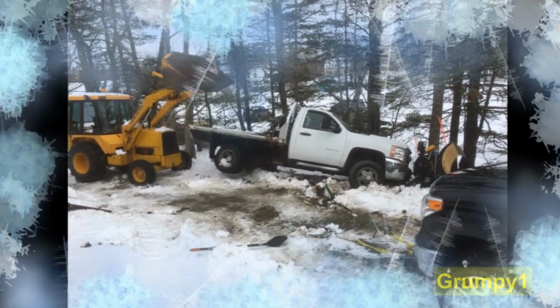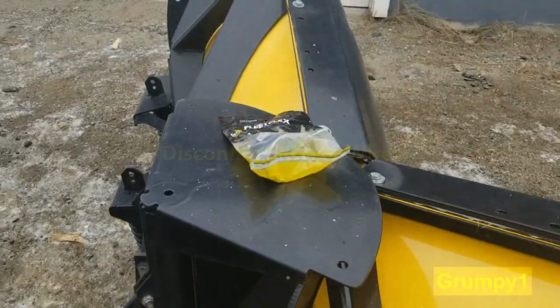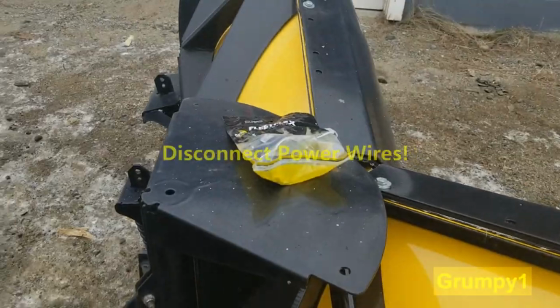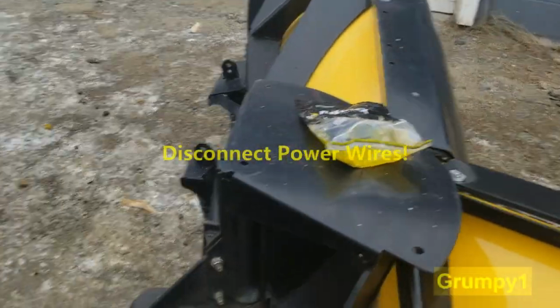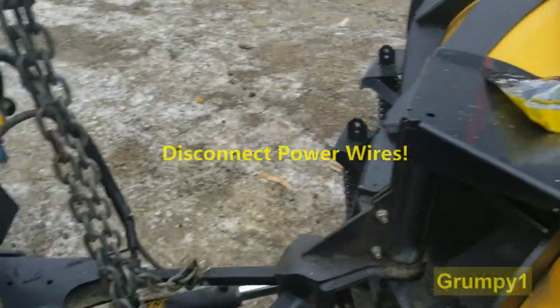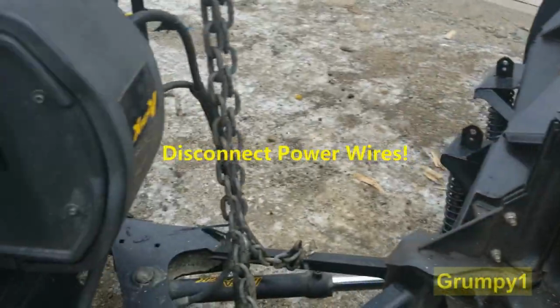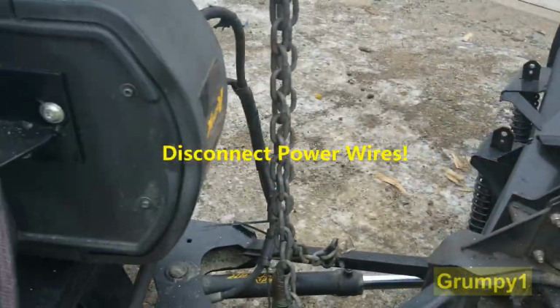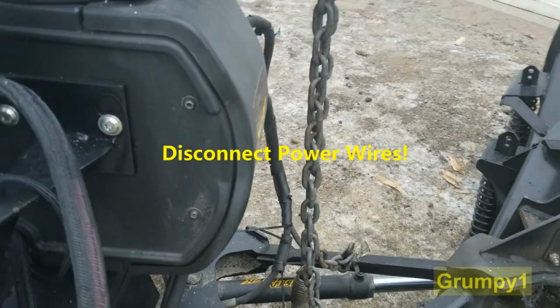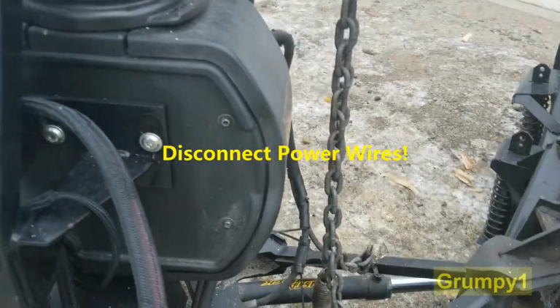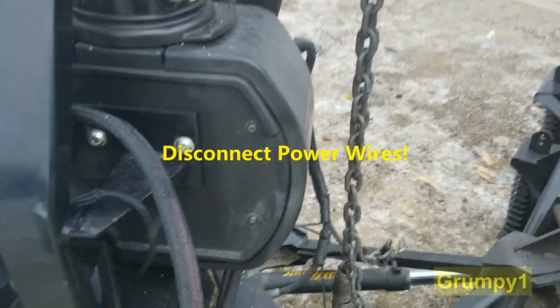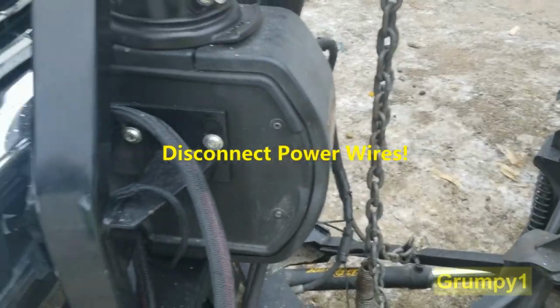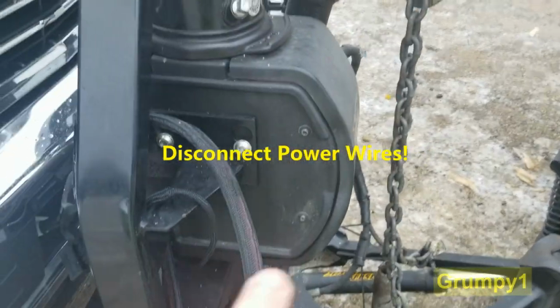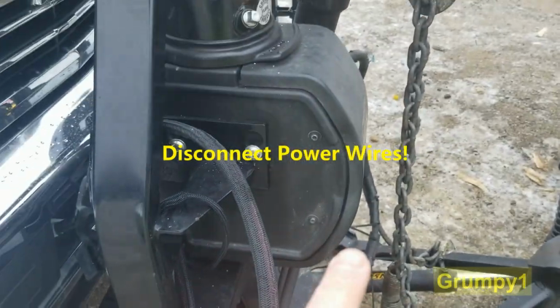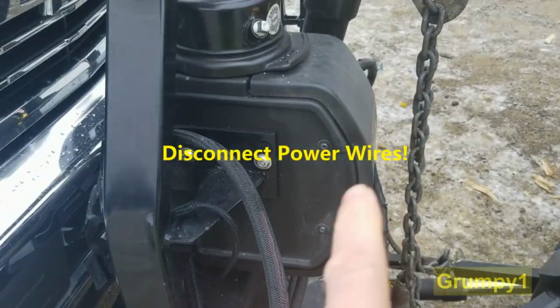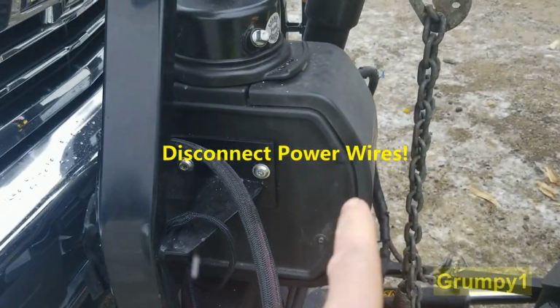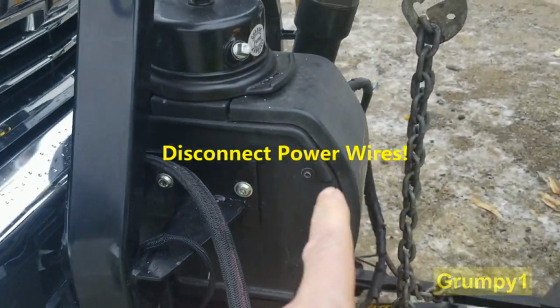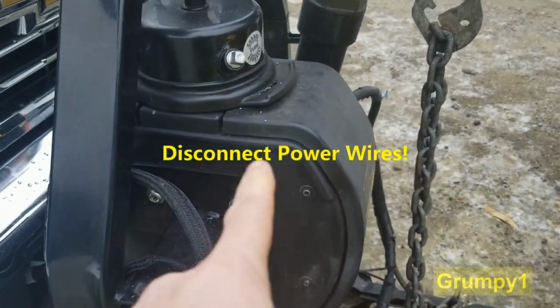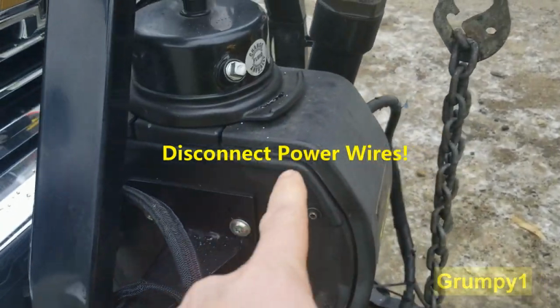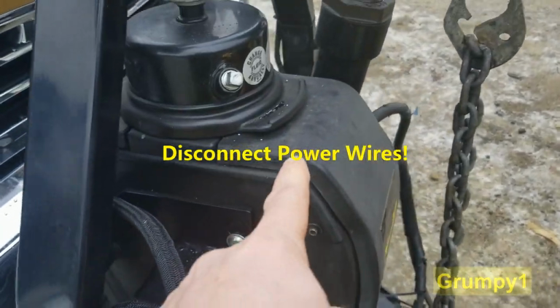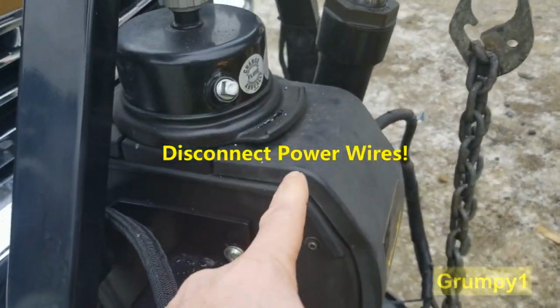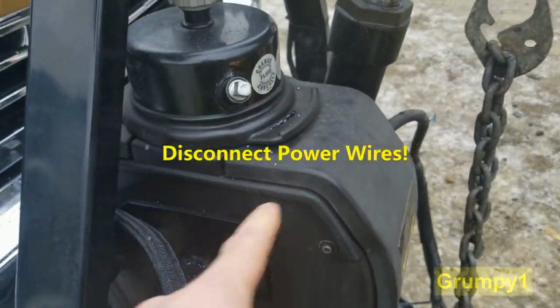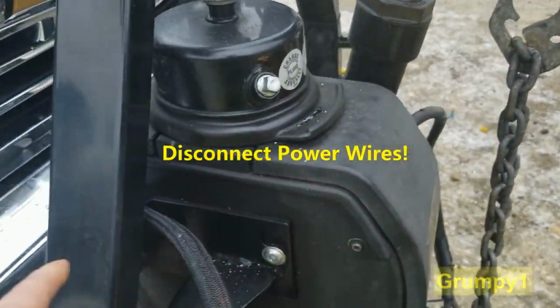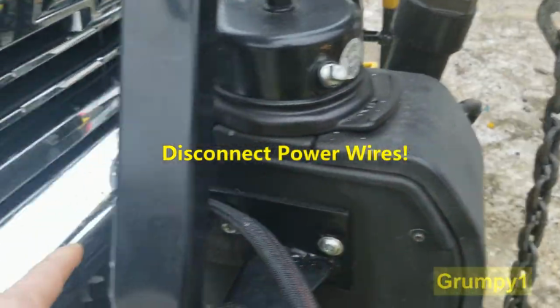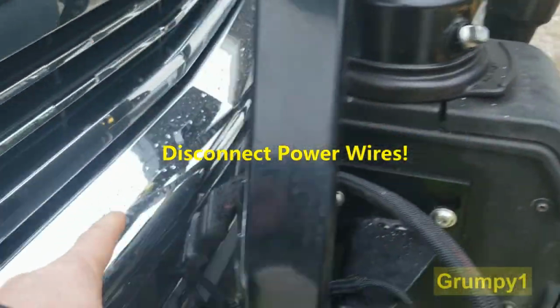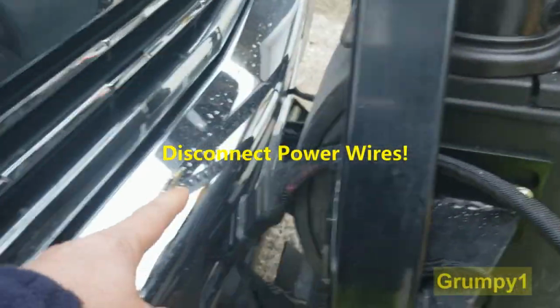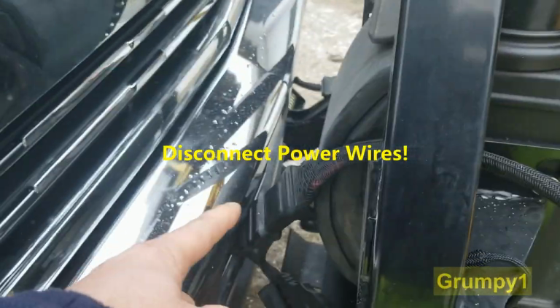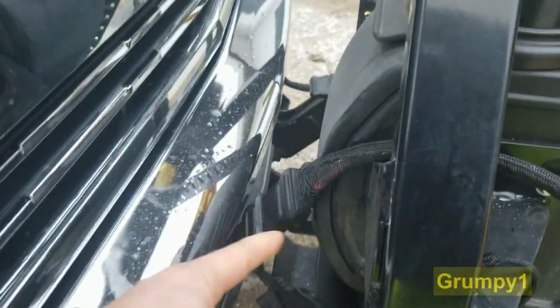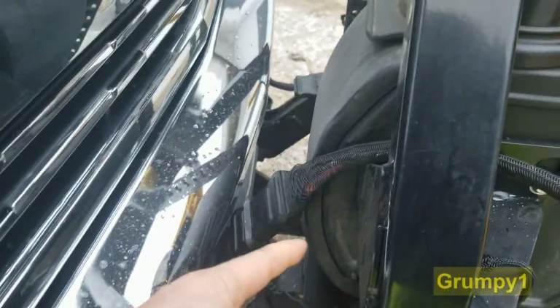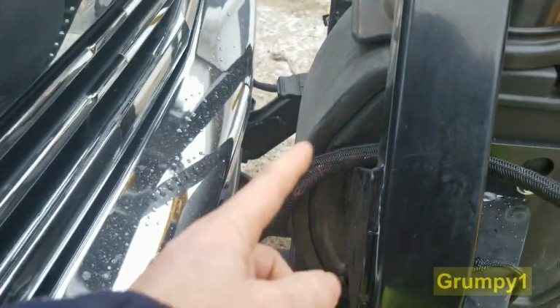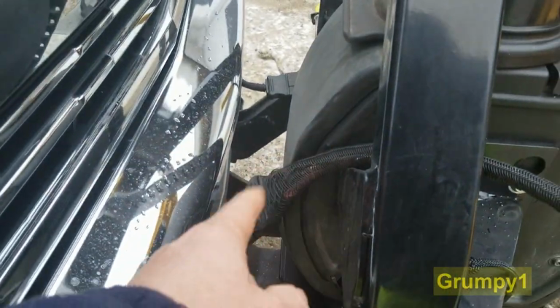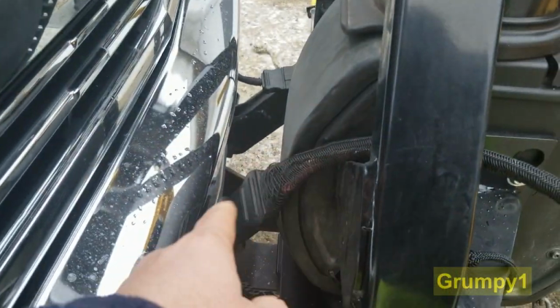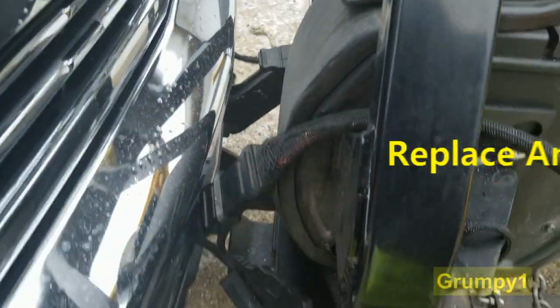This is a solenoid. It's in behind these covers. There's a front cover and a rear cover.